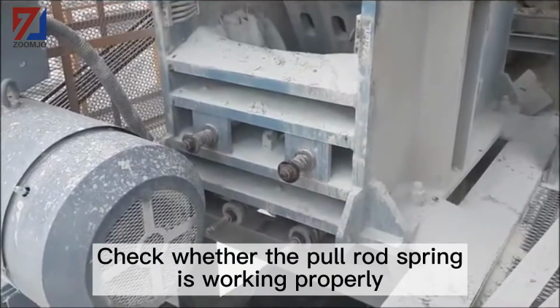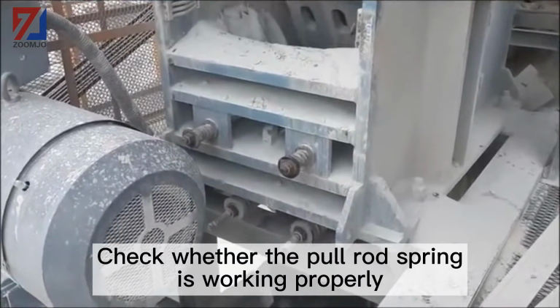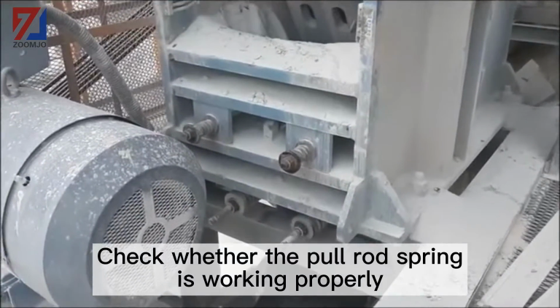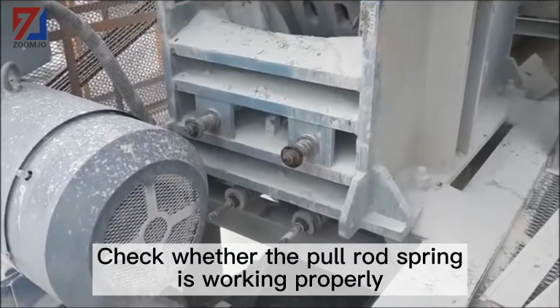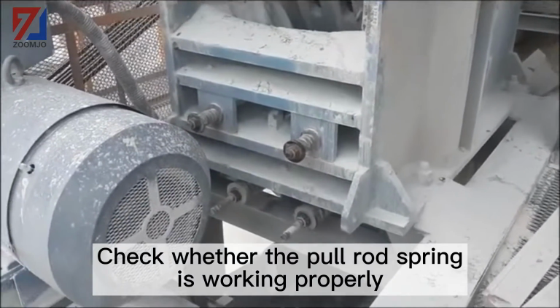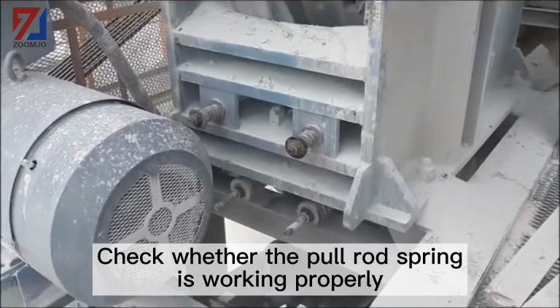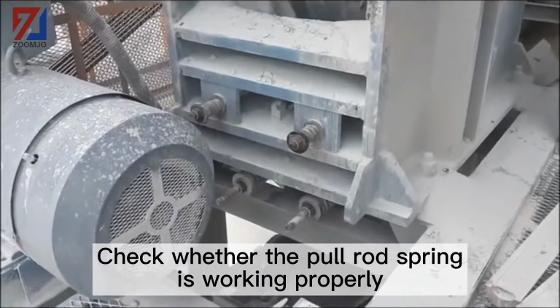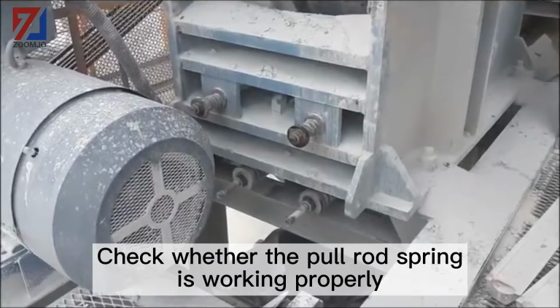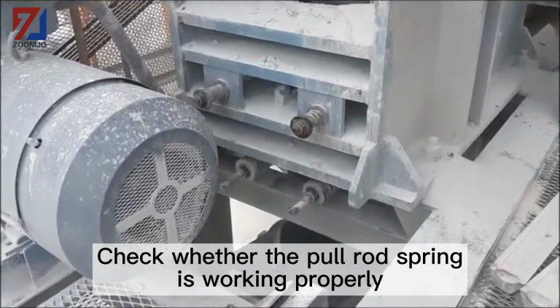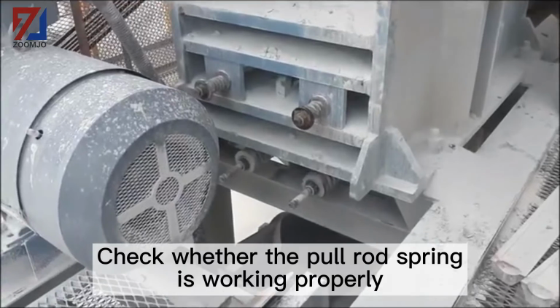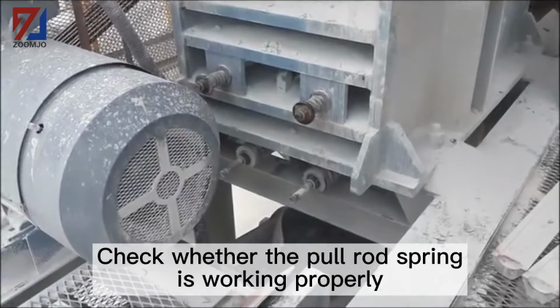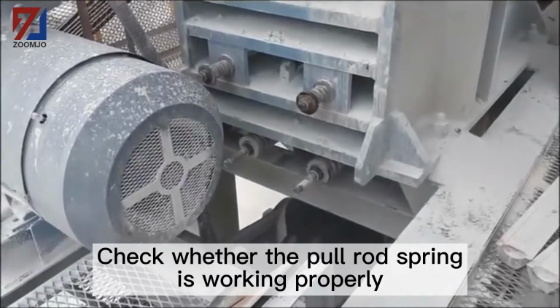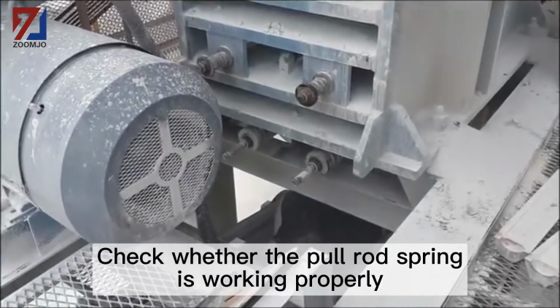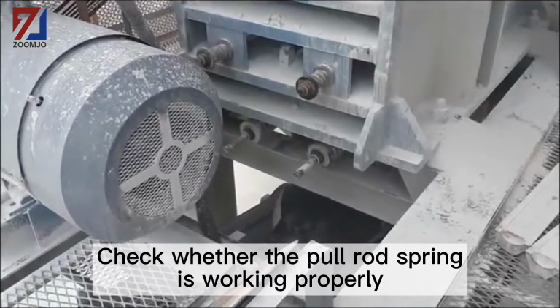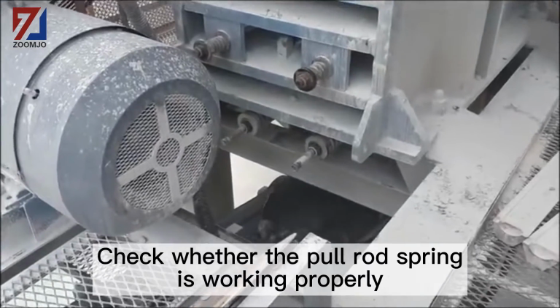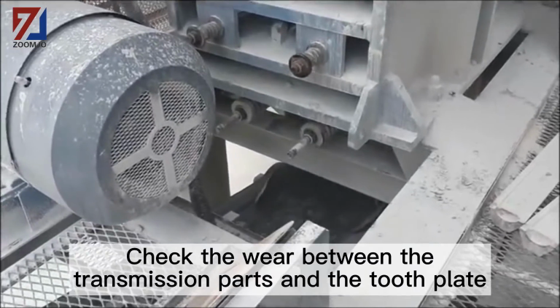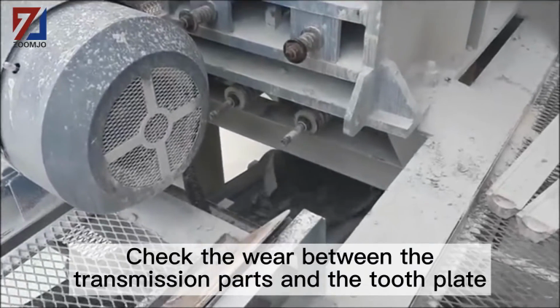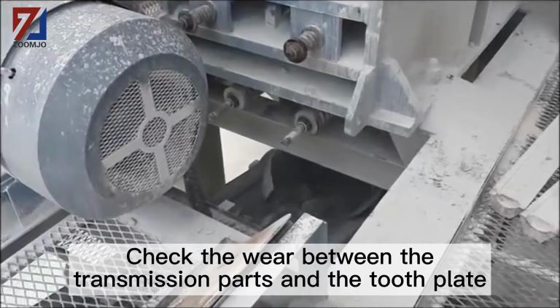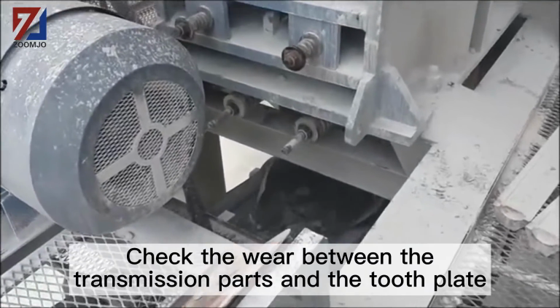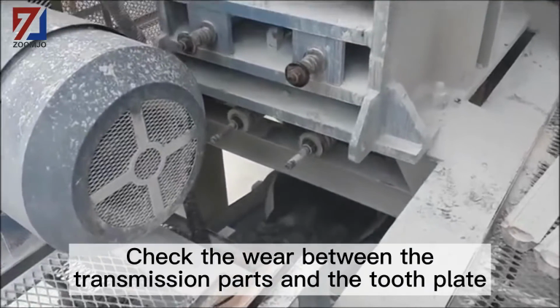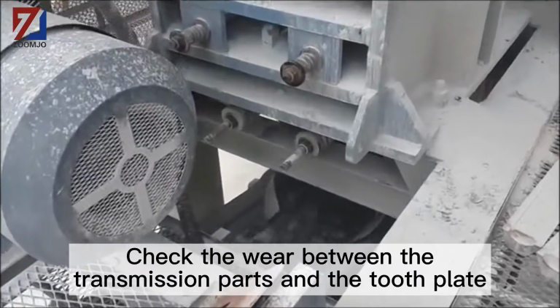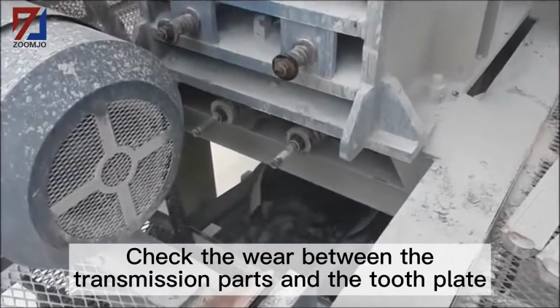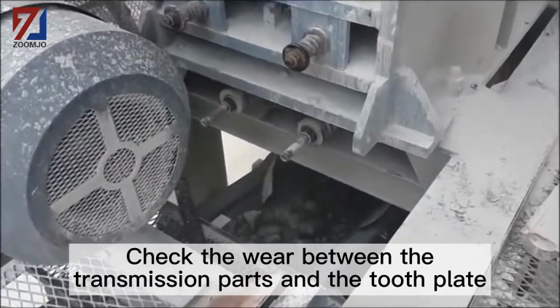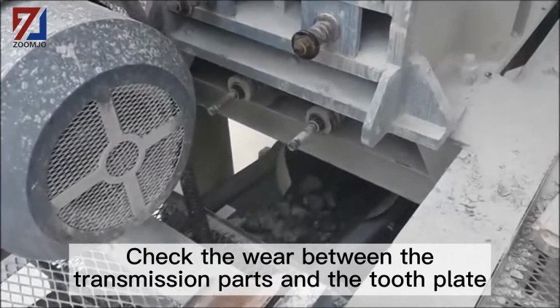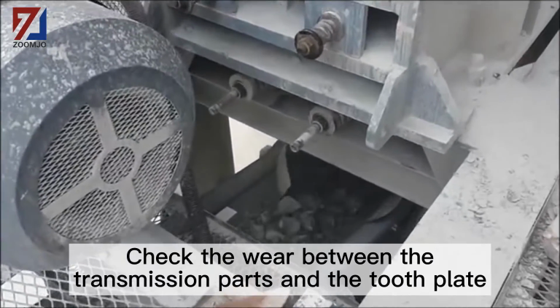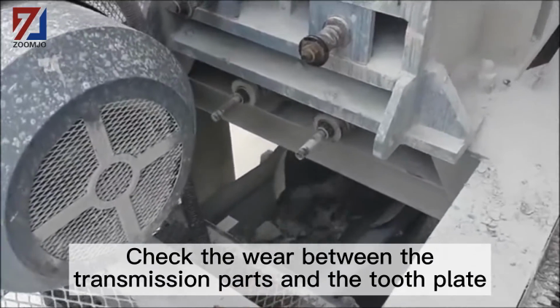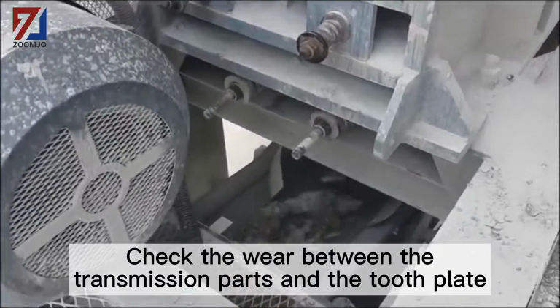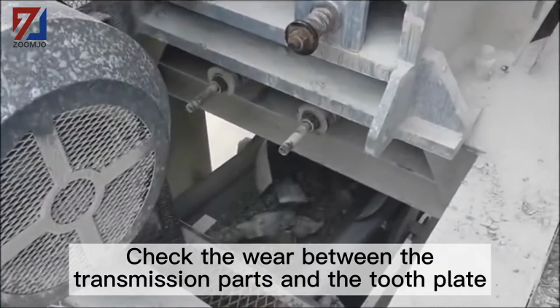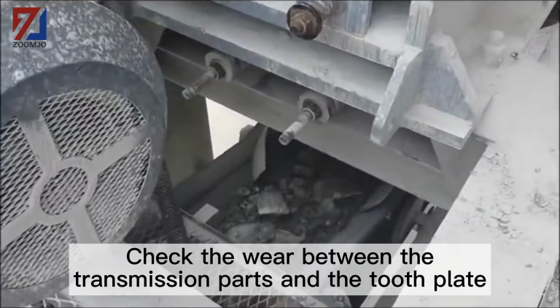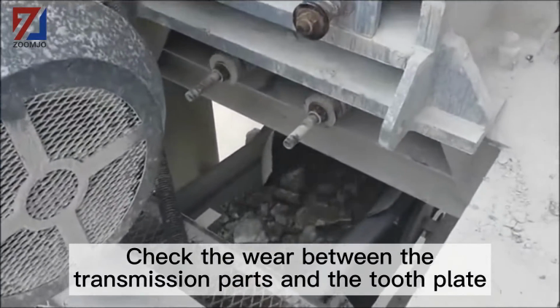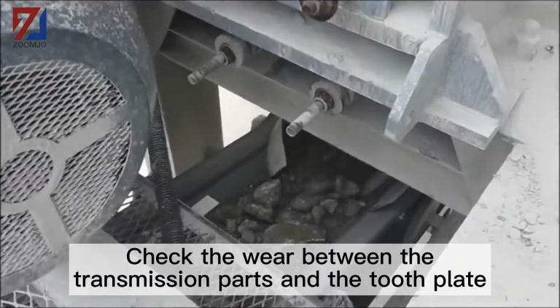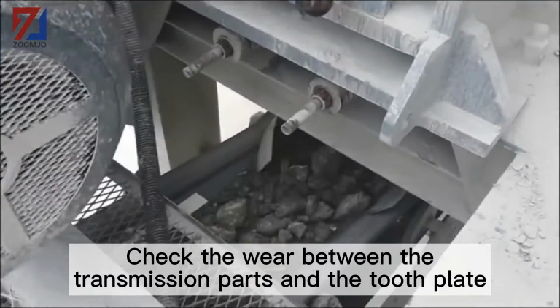Check whether the pull rod spring is working properly. Check the wear between the transmission parts and the tooth plate.